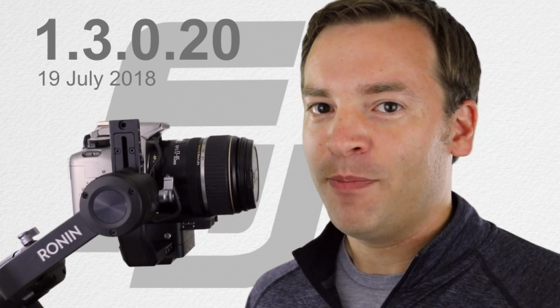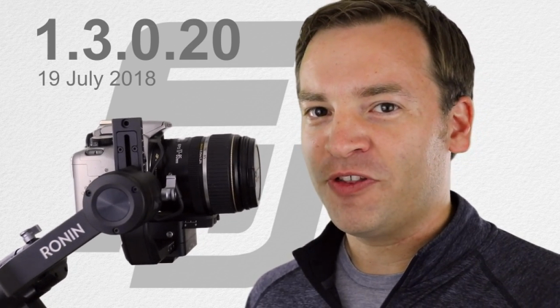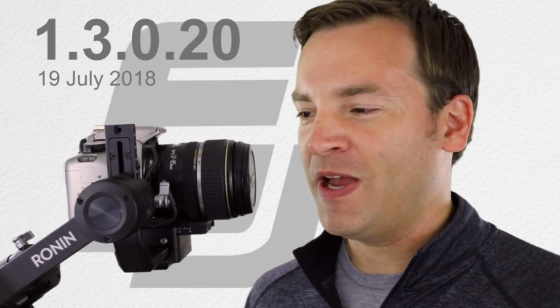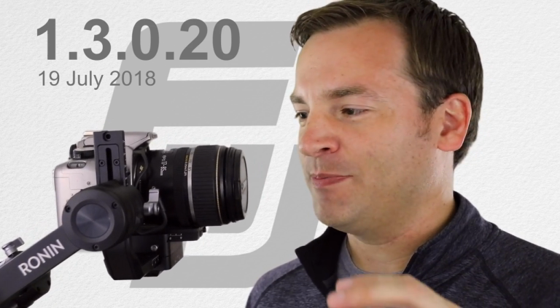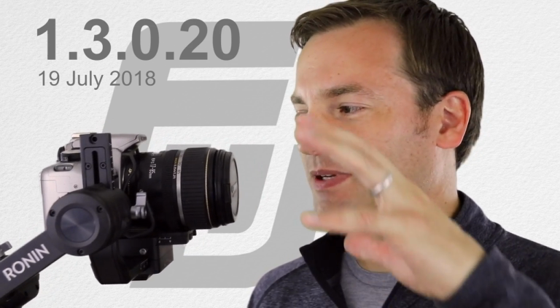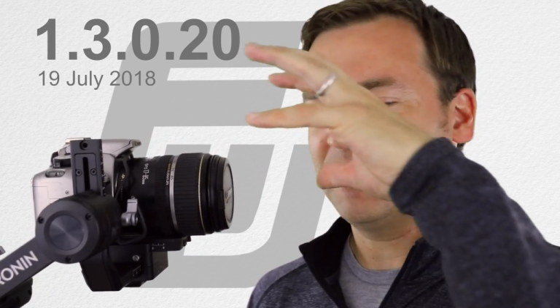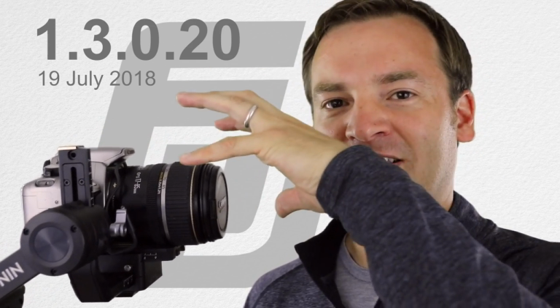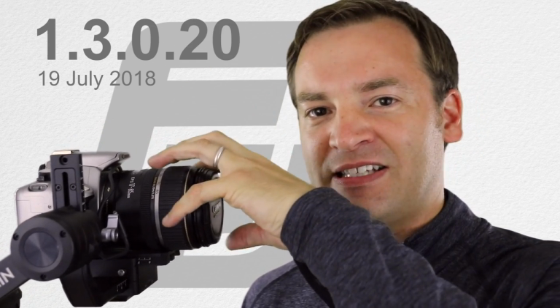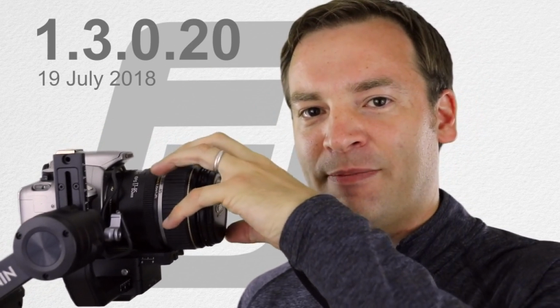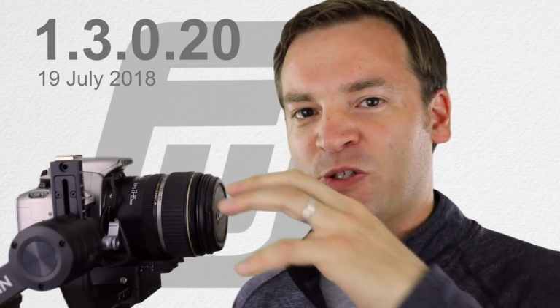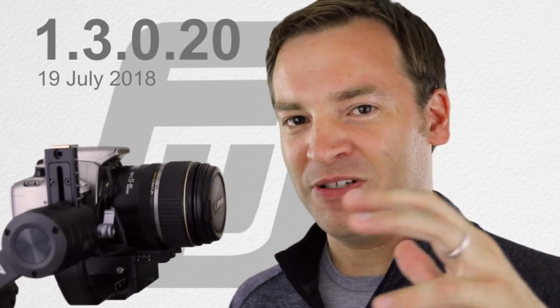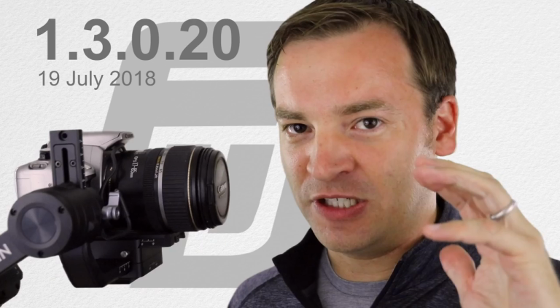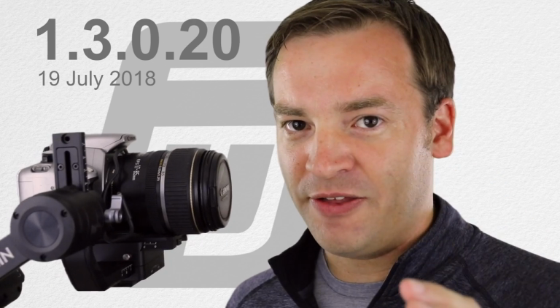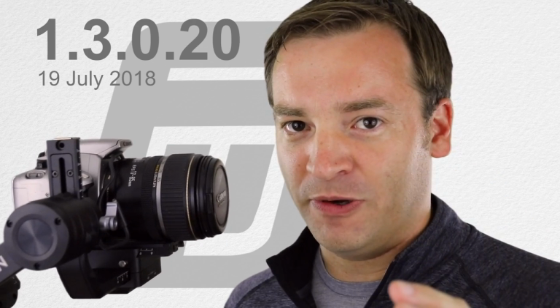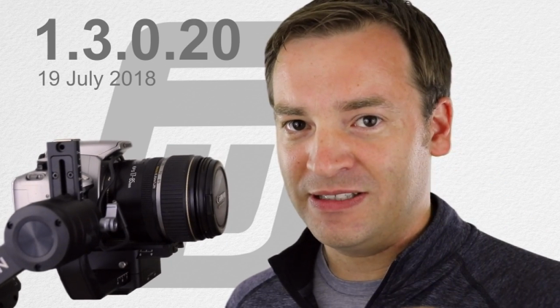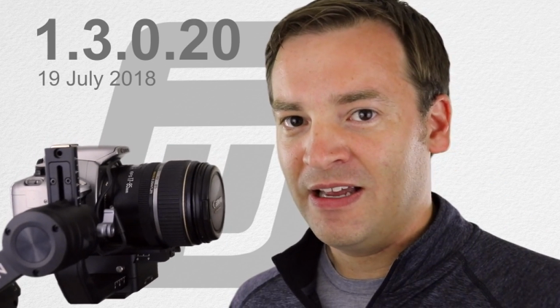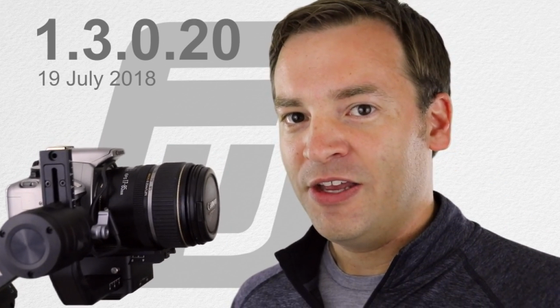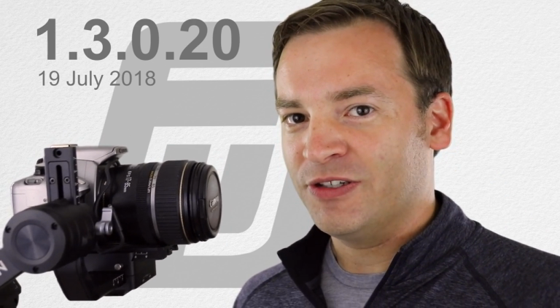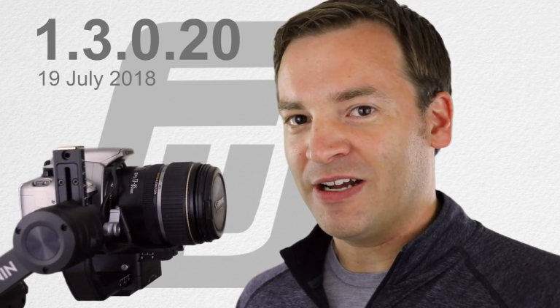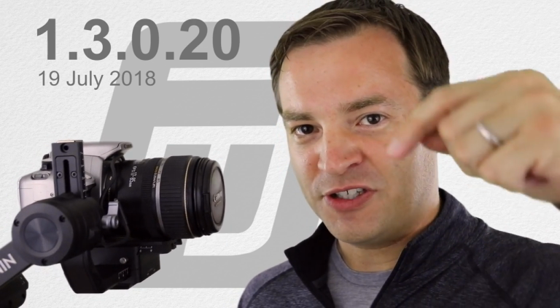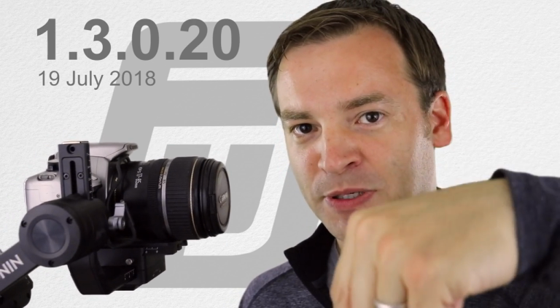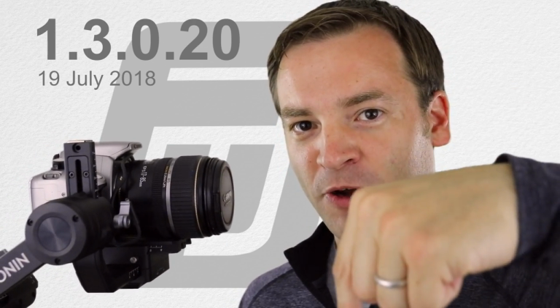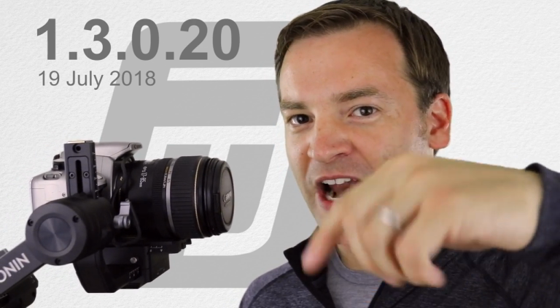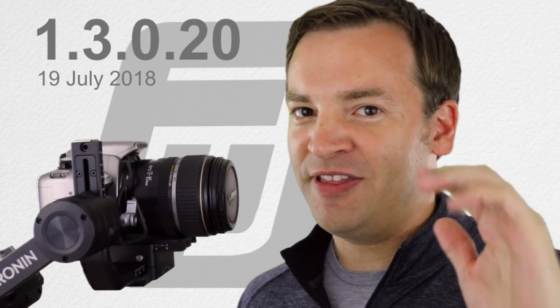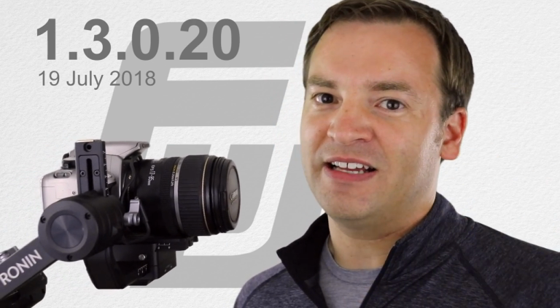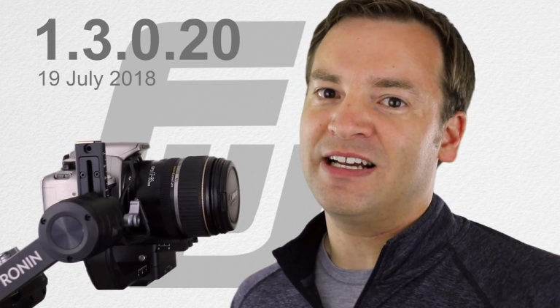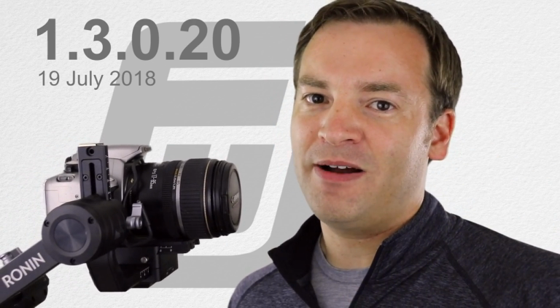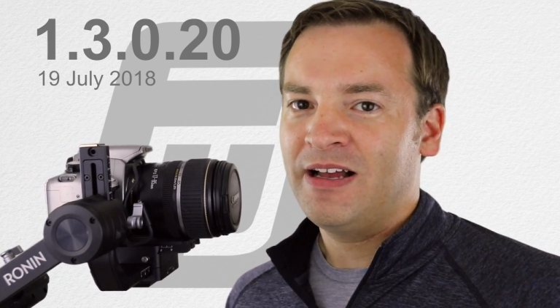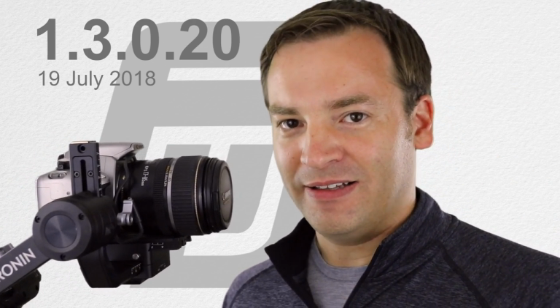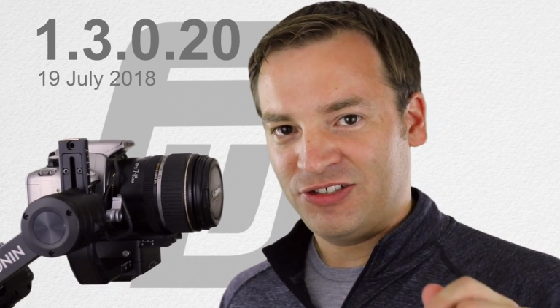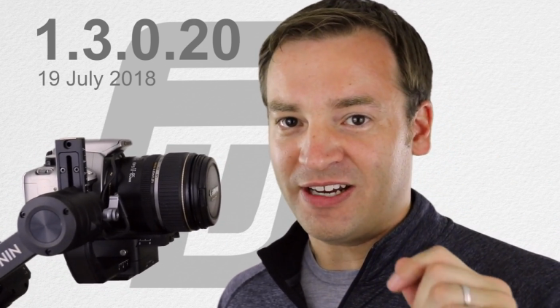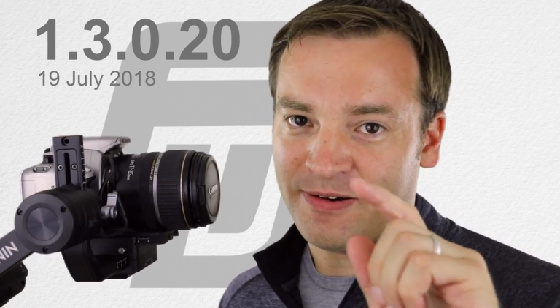Both of them have some updates that affect this camera as well as a bunch of other ones. You can check out the description below for everything that I talk about. Now let's check it out.